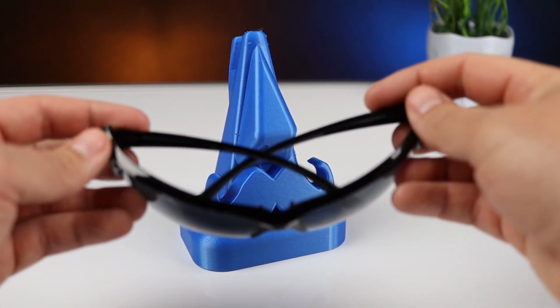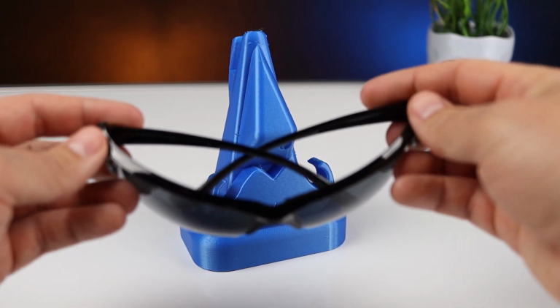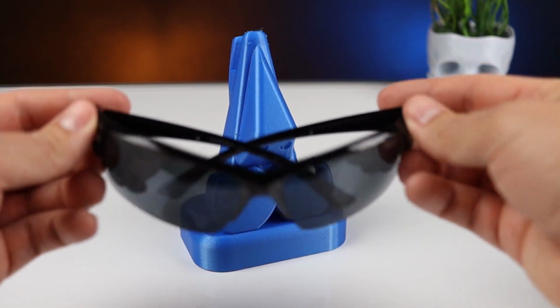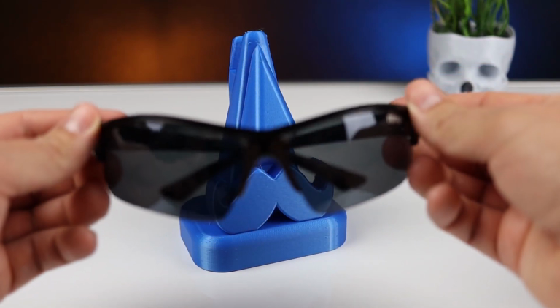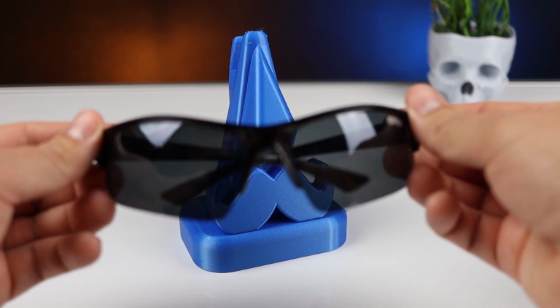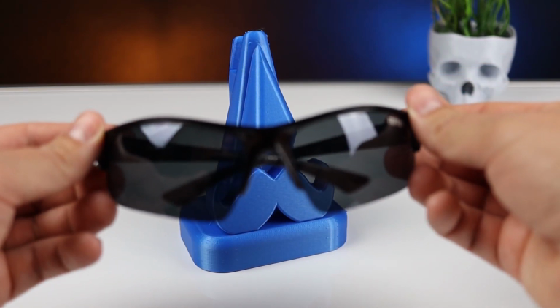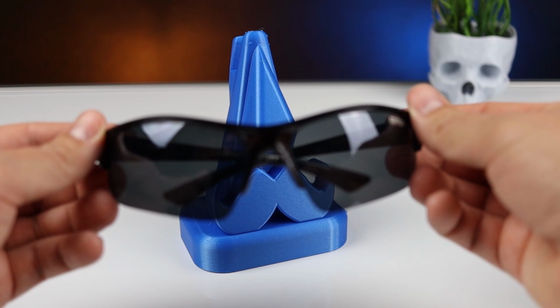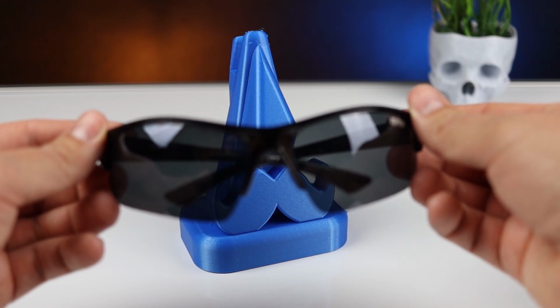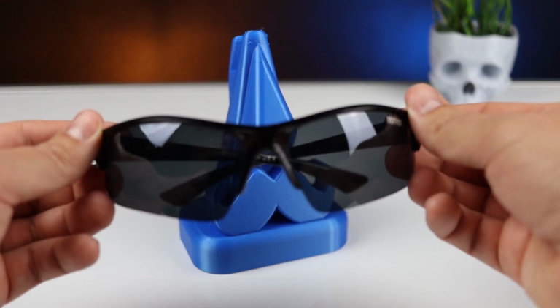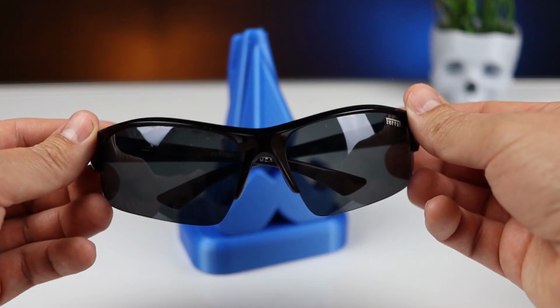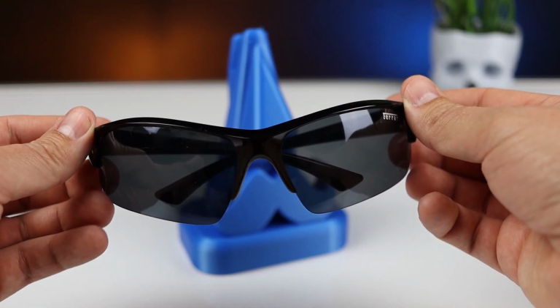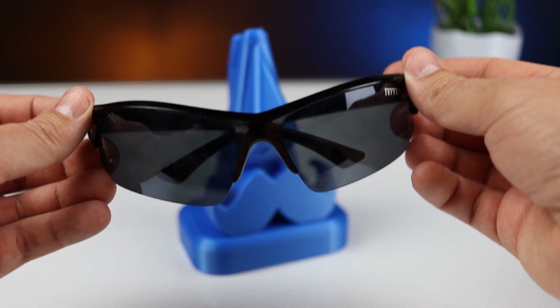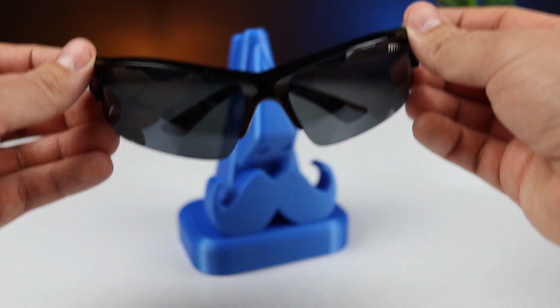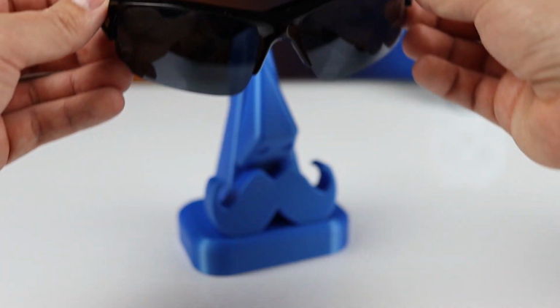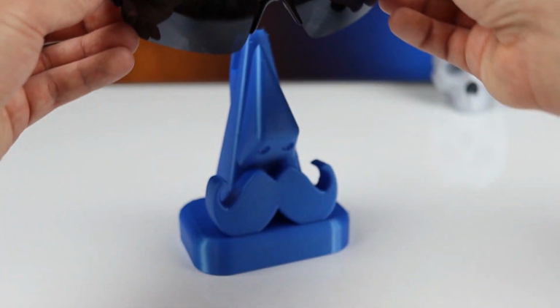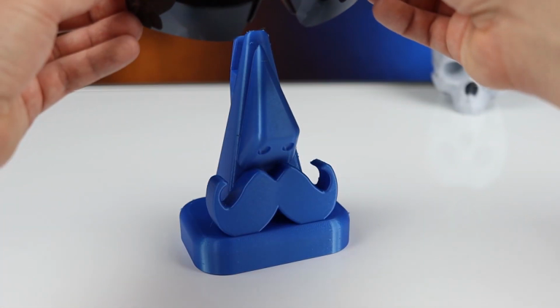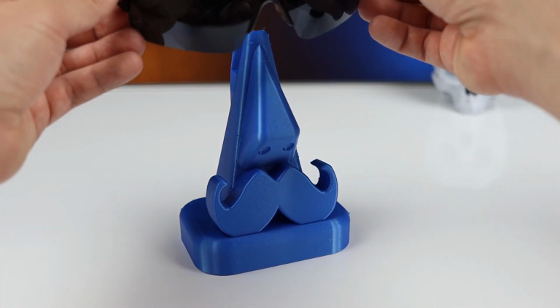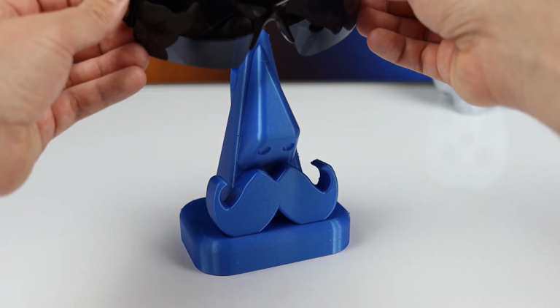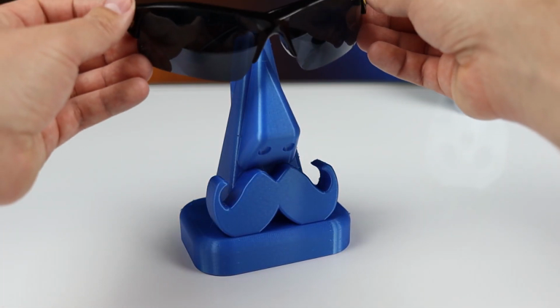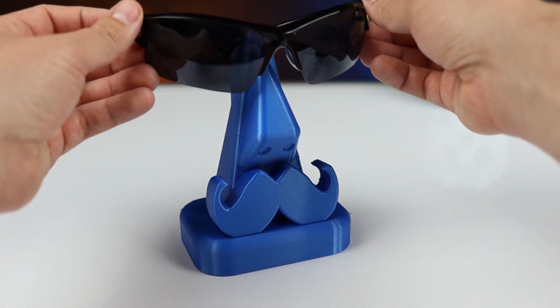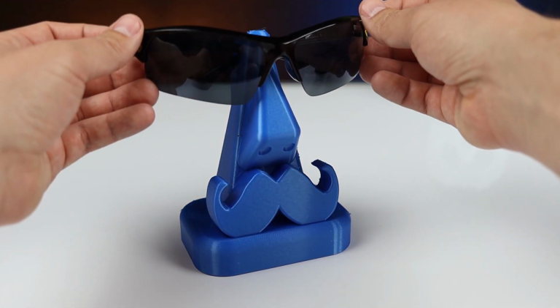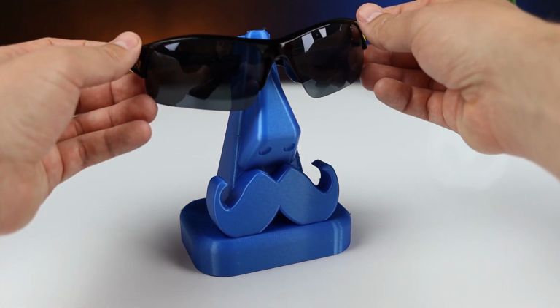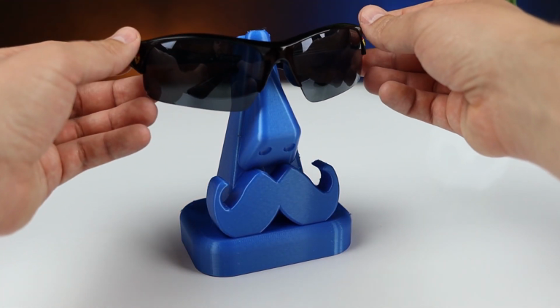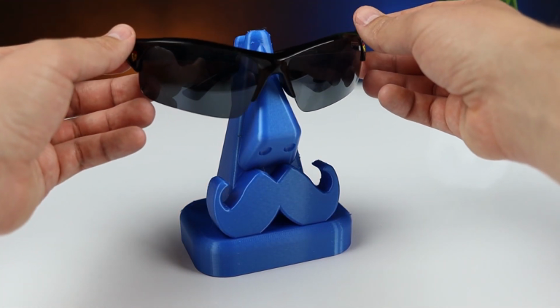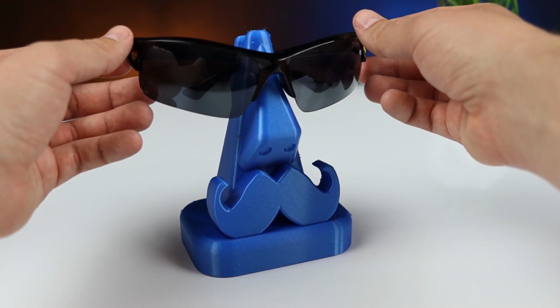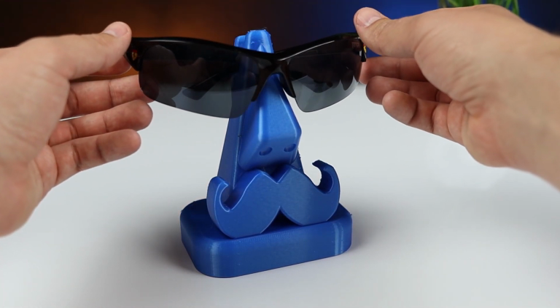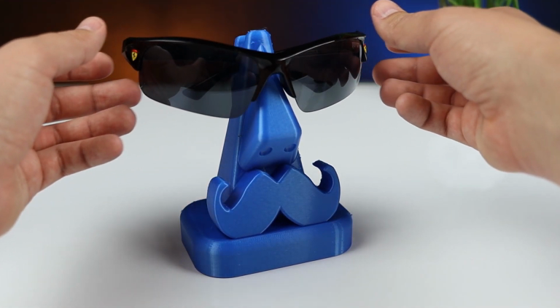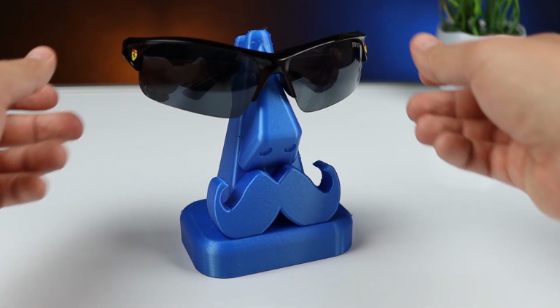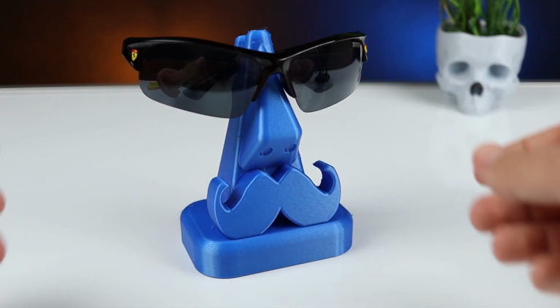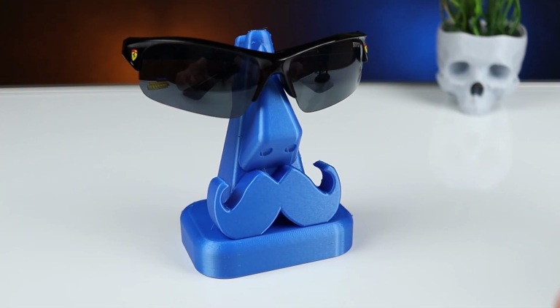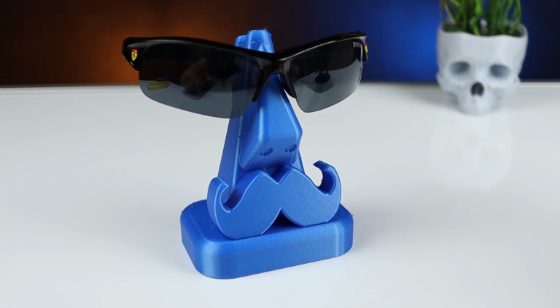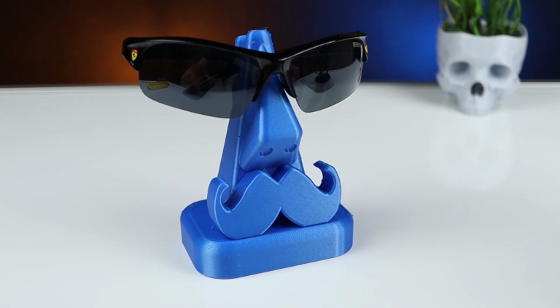If you like content like this, please subscribe and watch my other video about useful 3D prints.